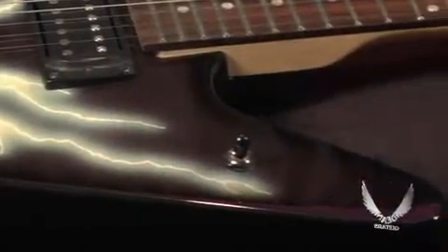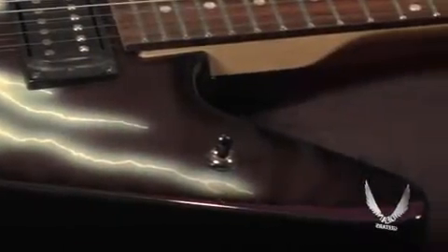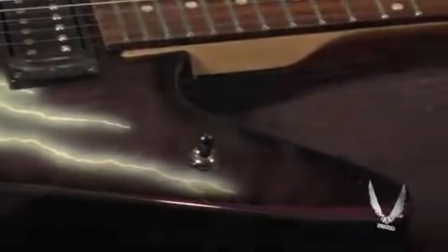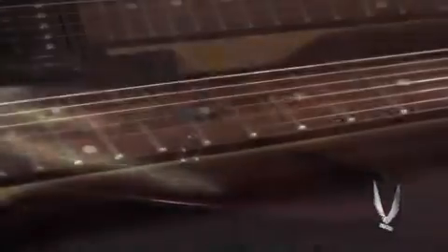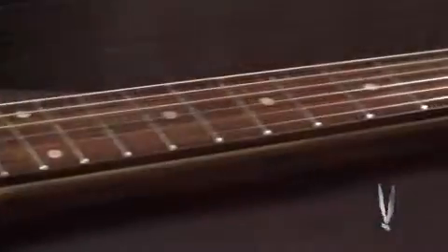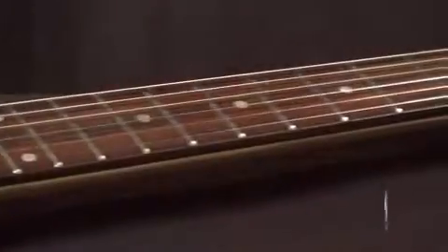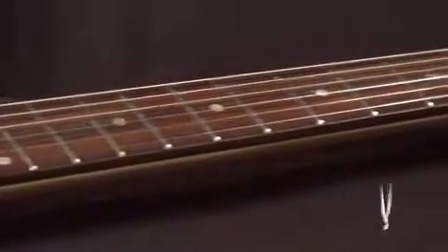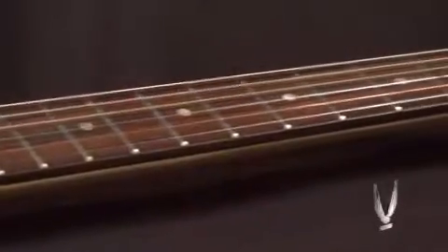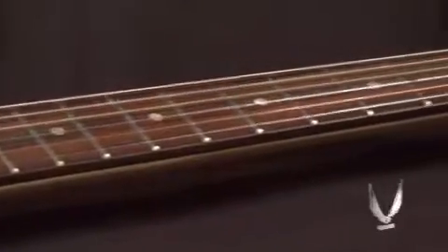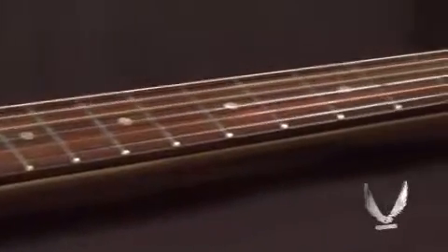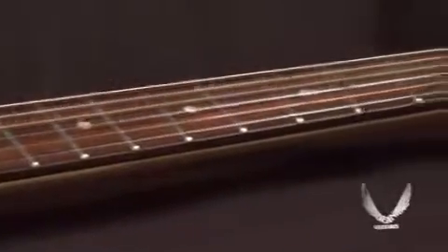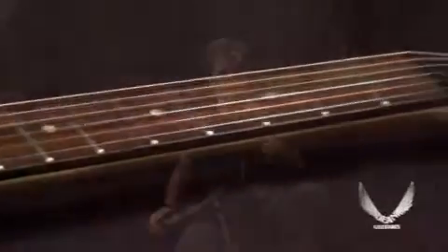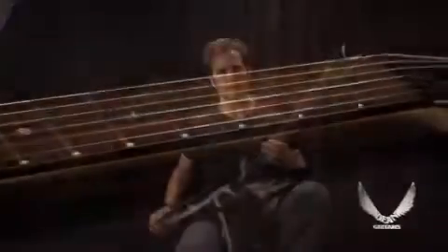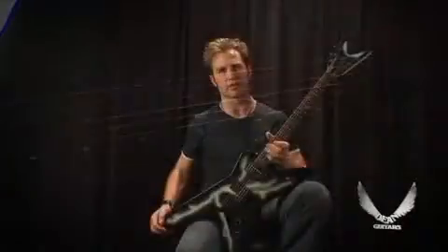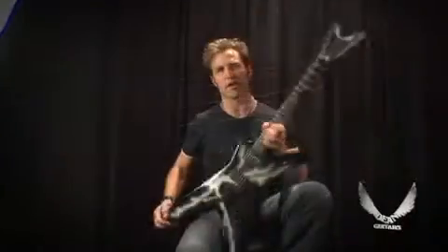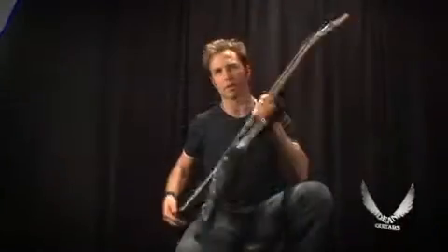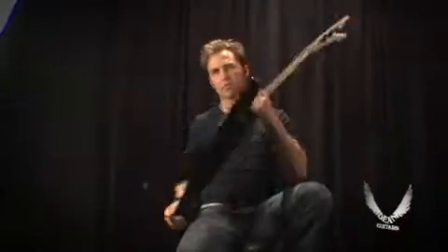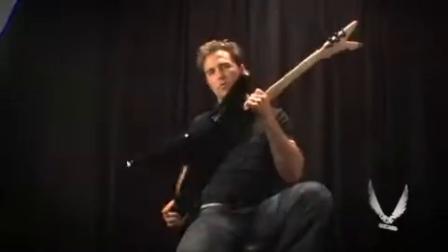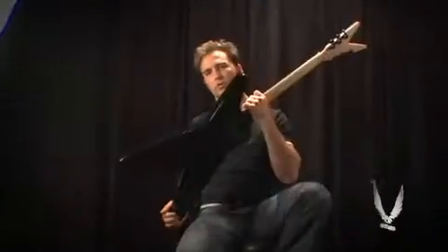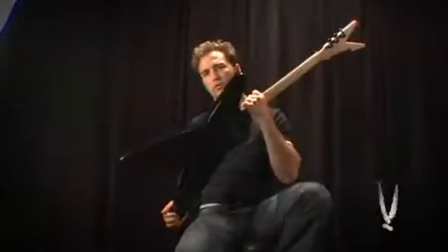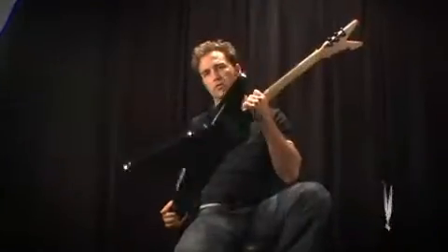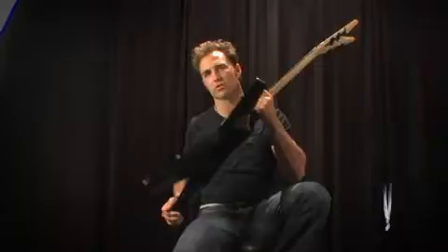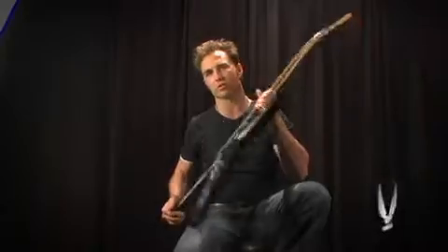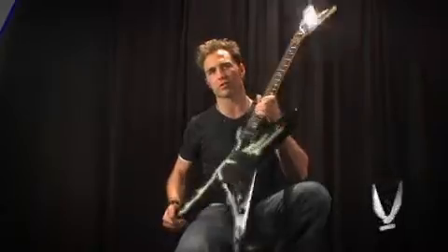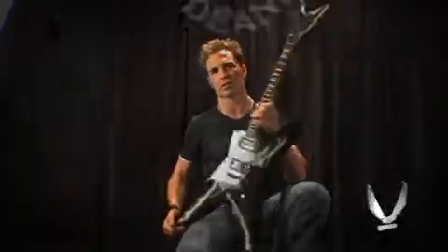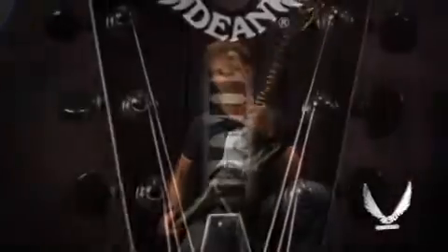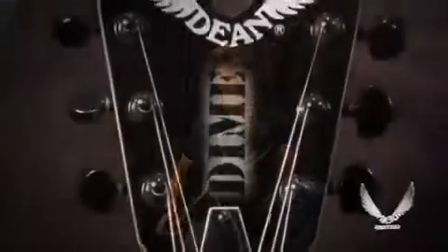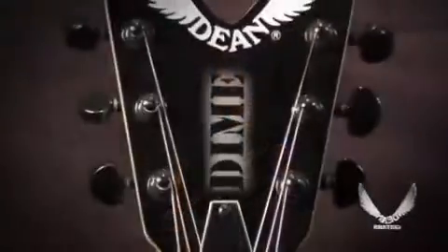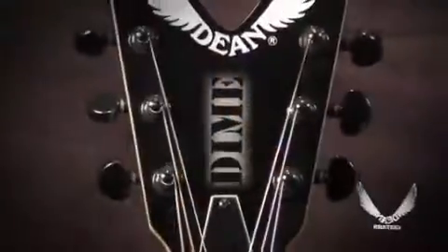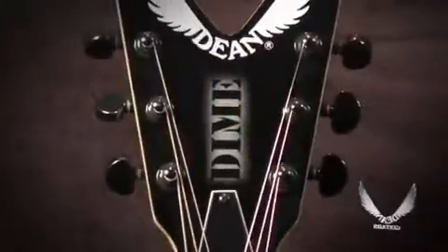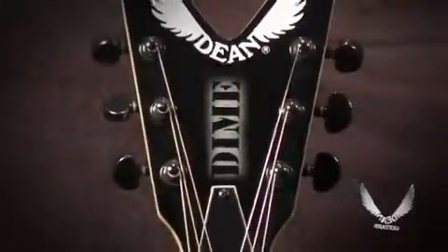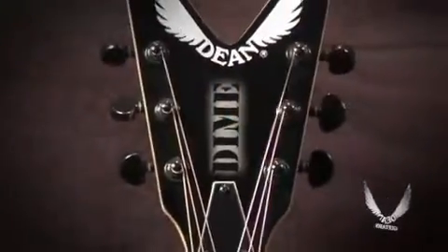Rosewood fretboard, 22 frets, maple bolt on construction. Get your wings.